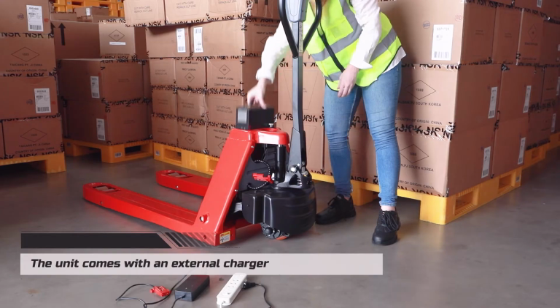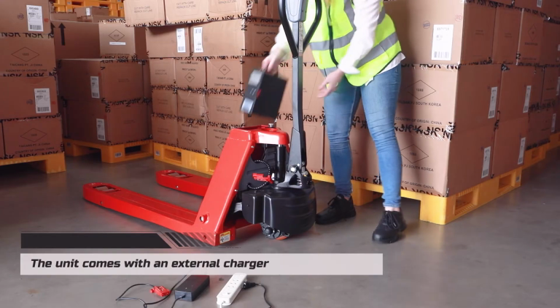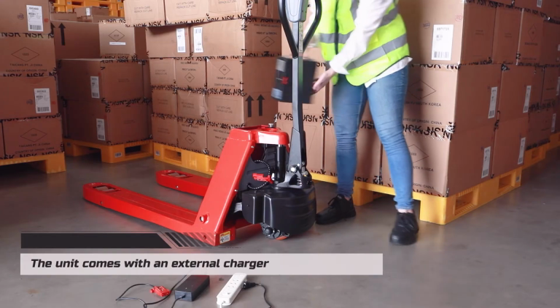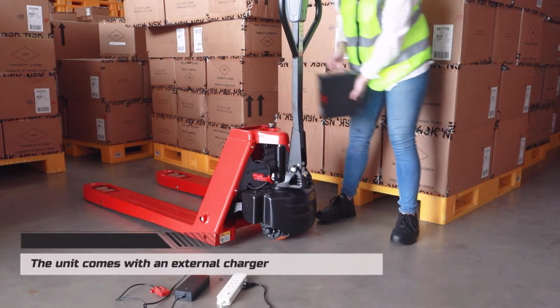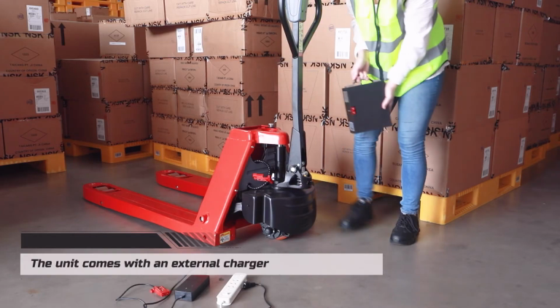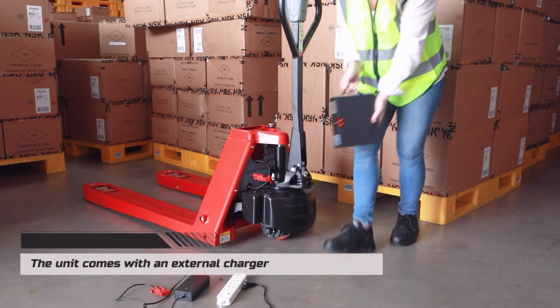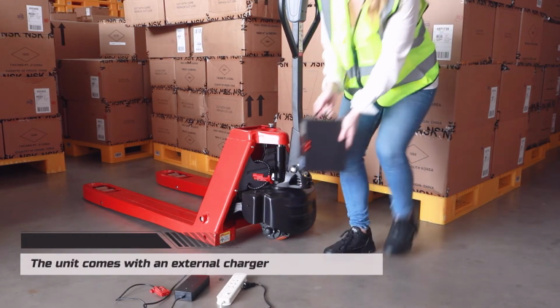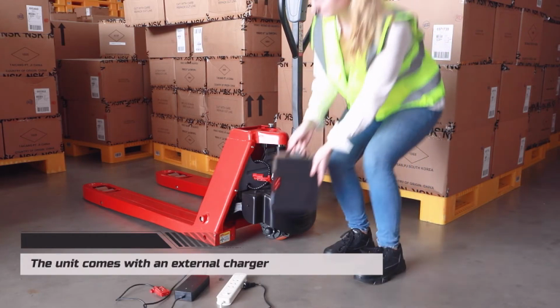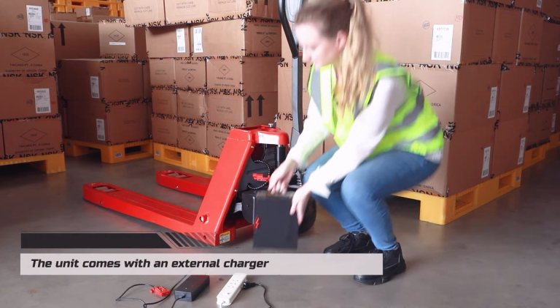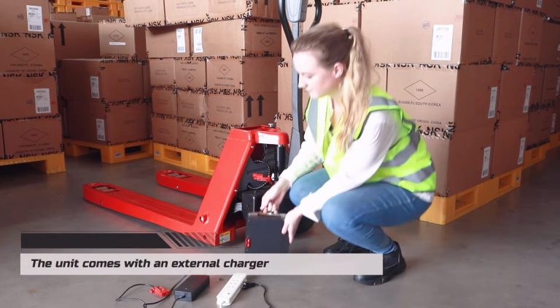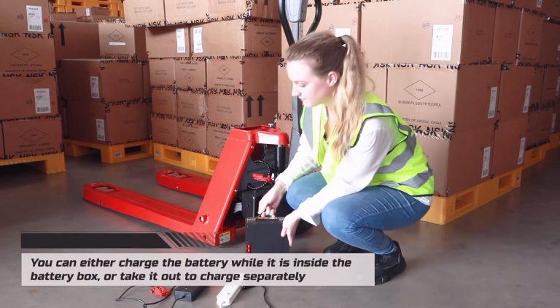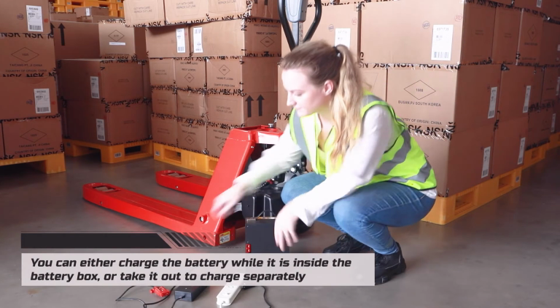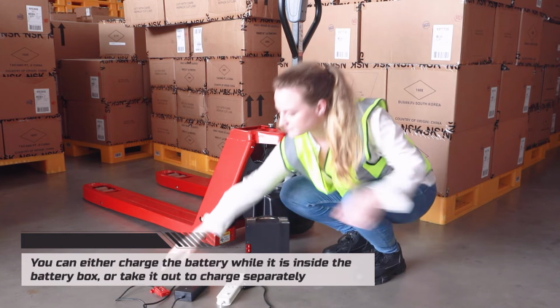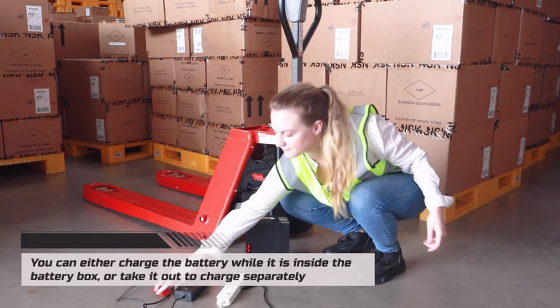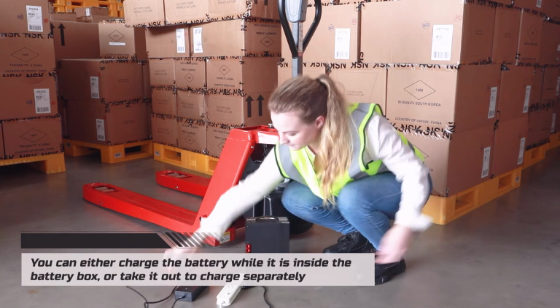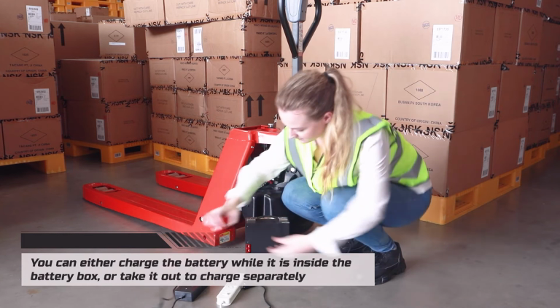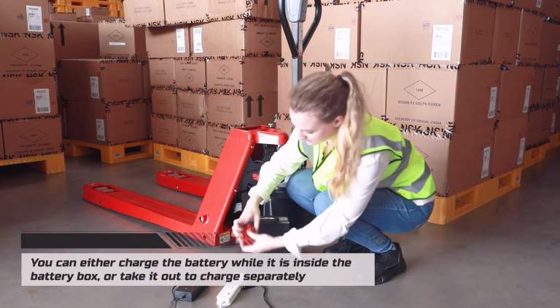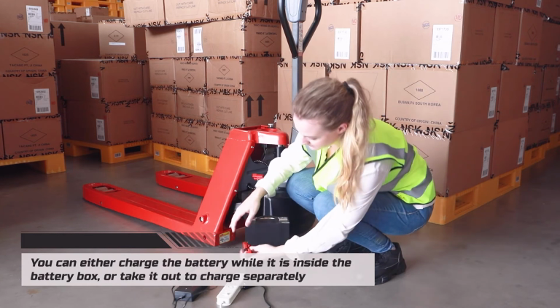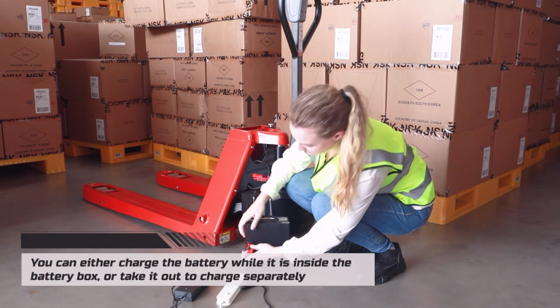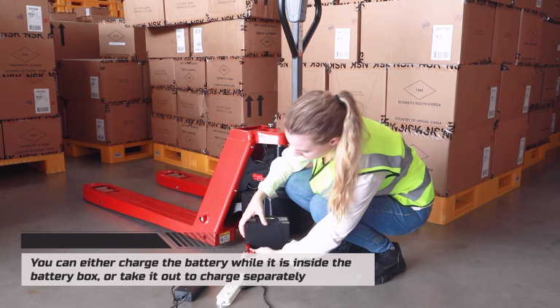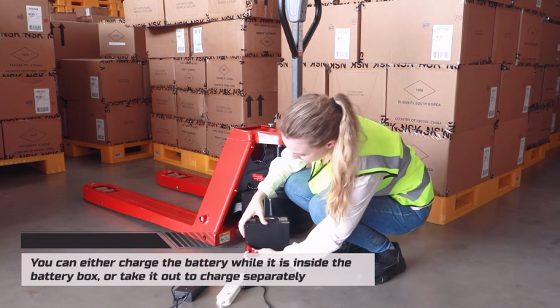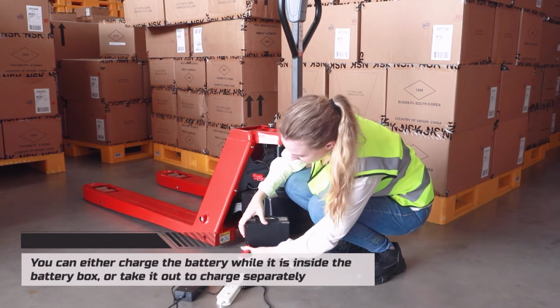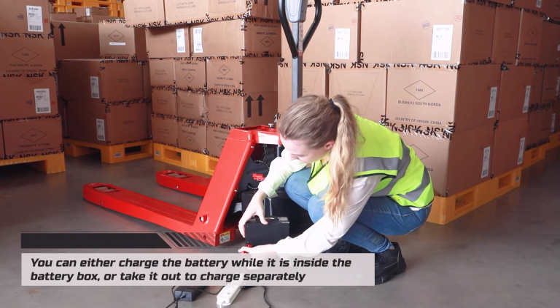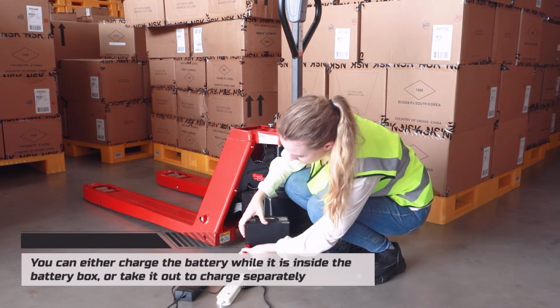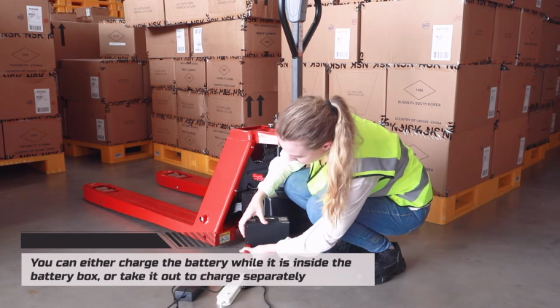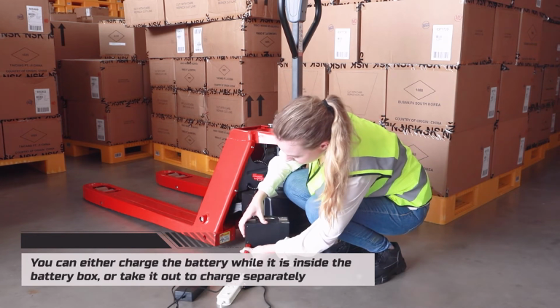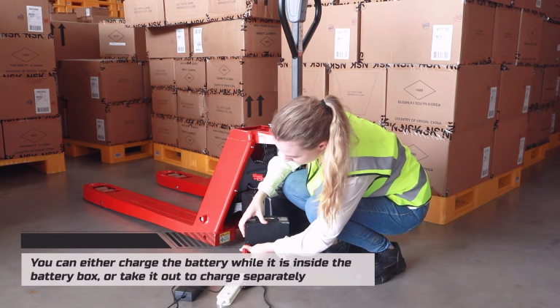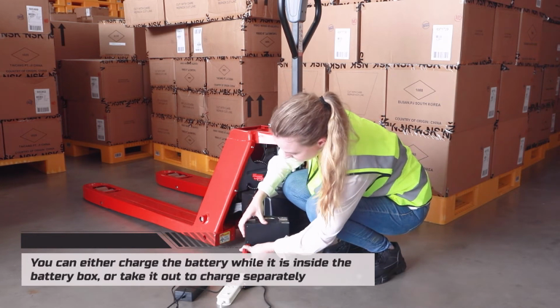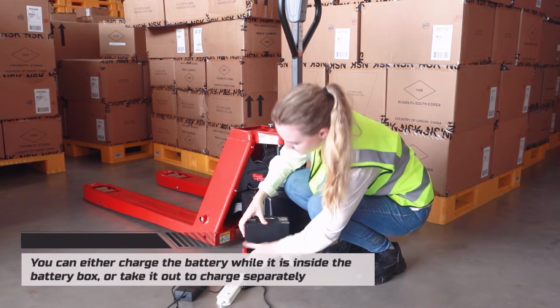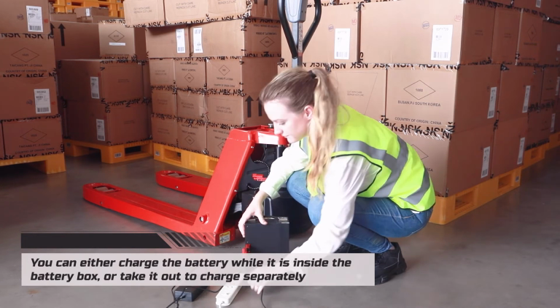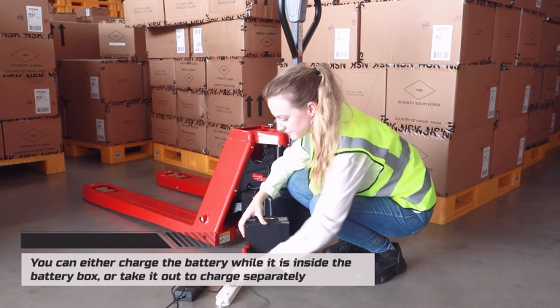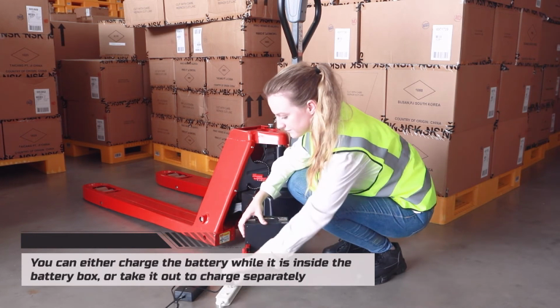The unit comes with an external charger. You can either charge the battery while it is inside the battery box, or take it out to charge separately.